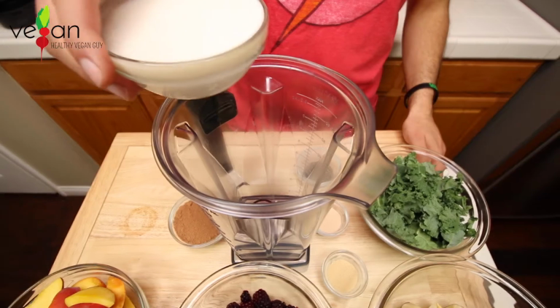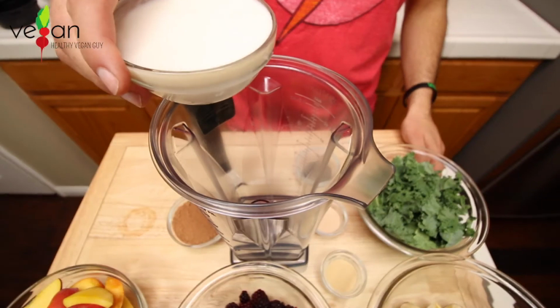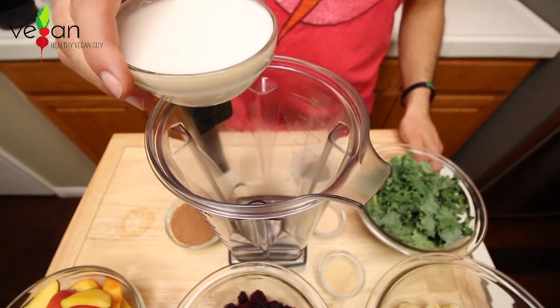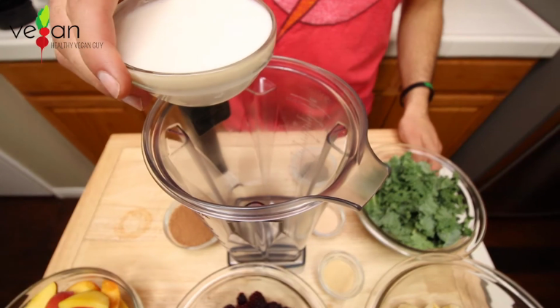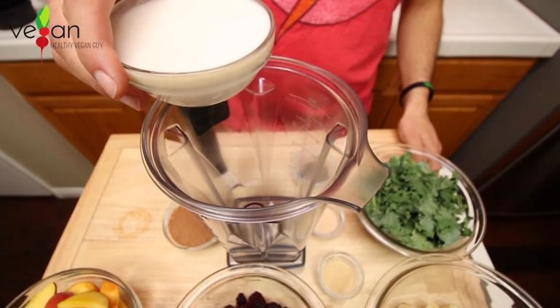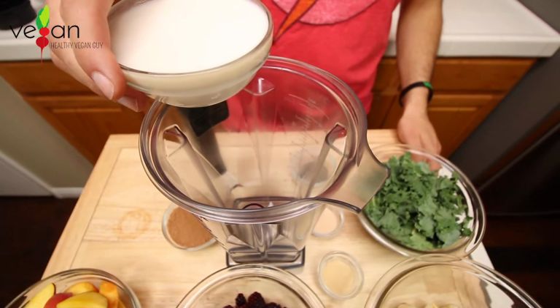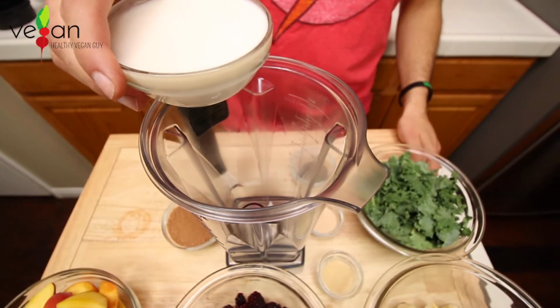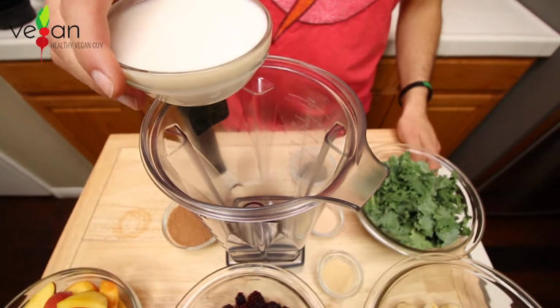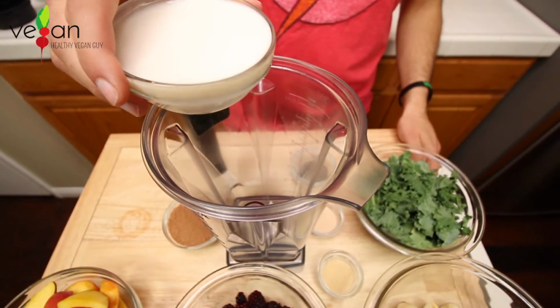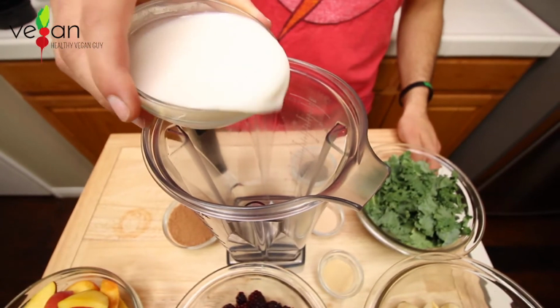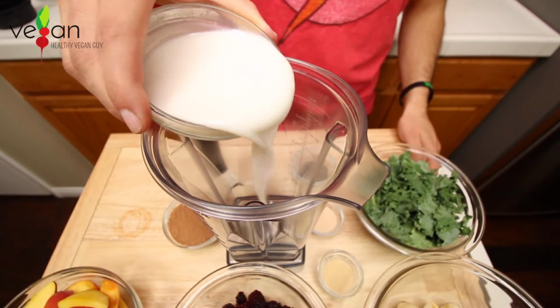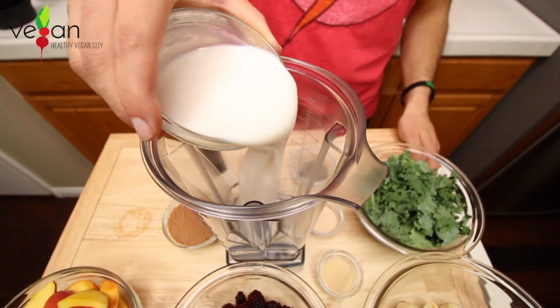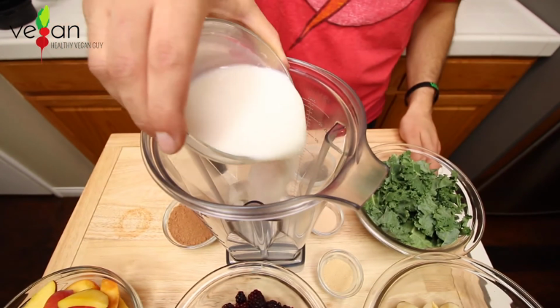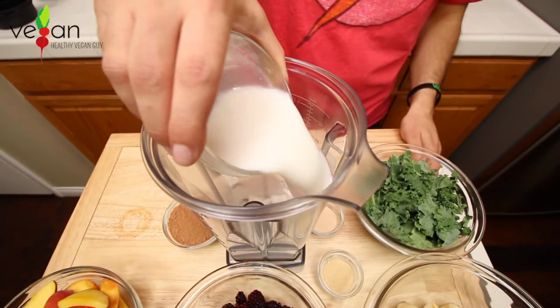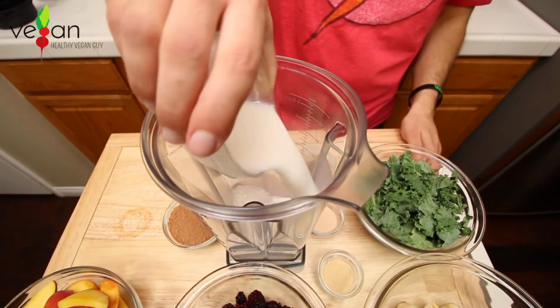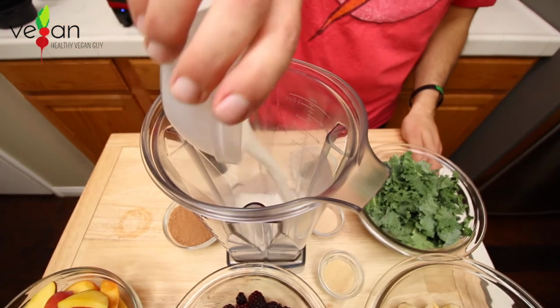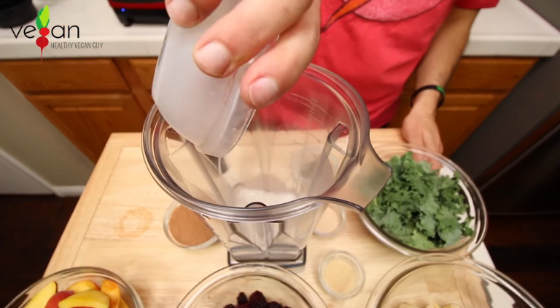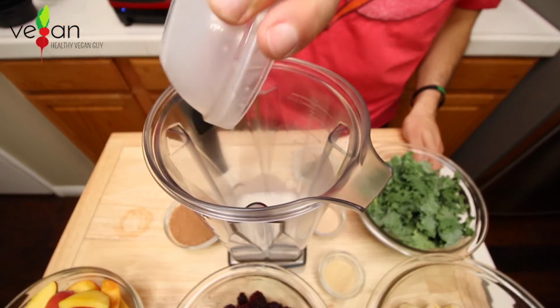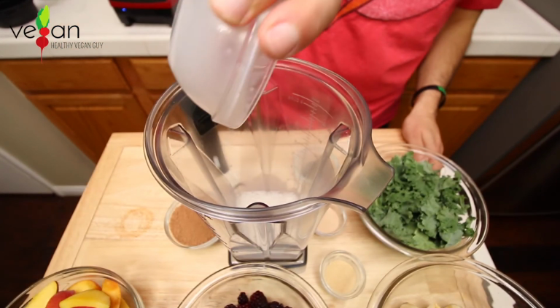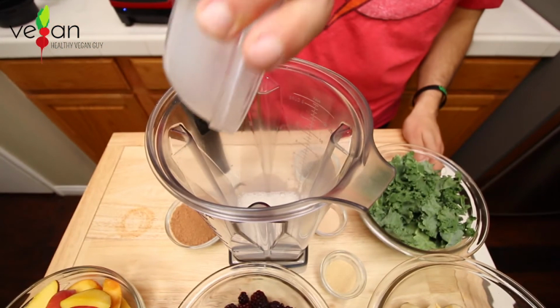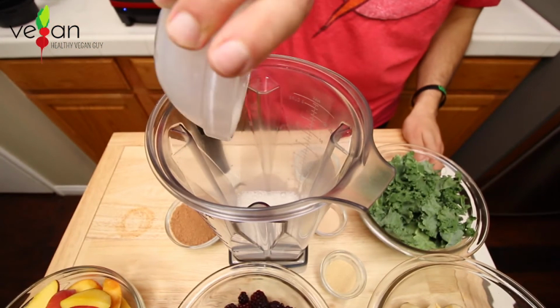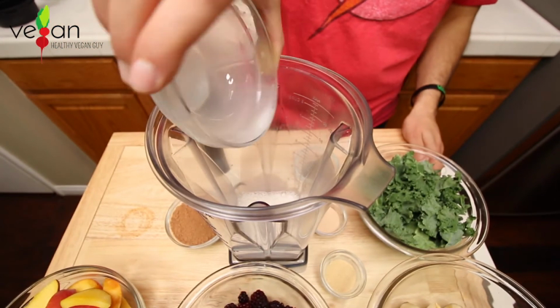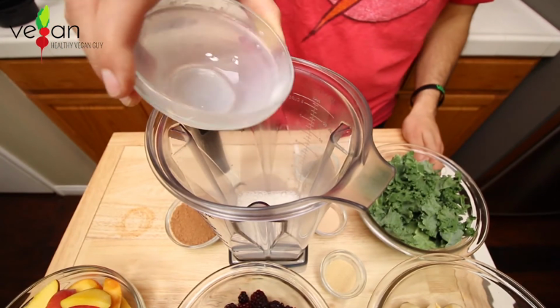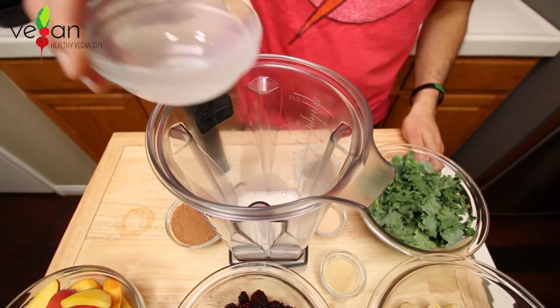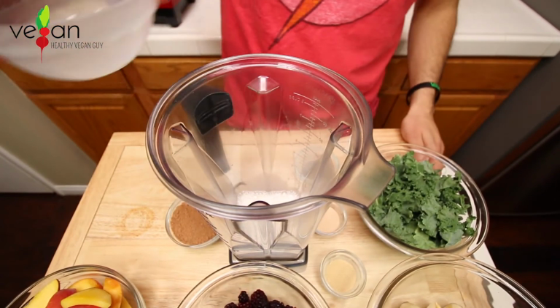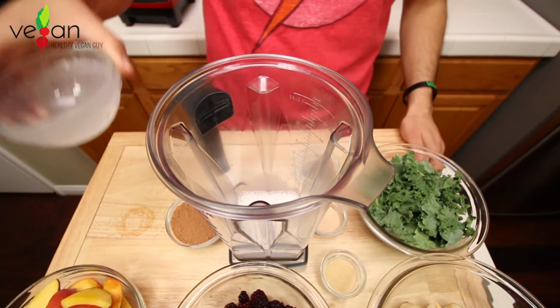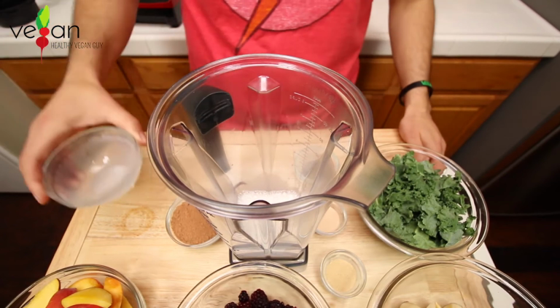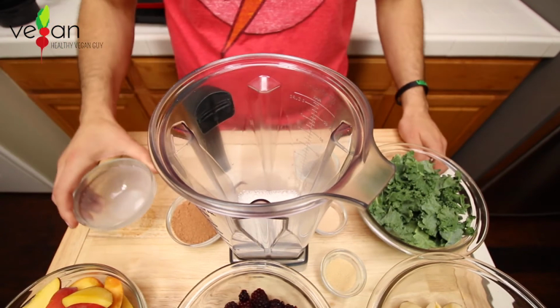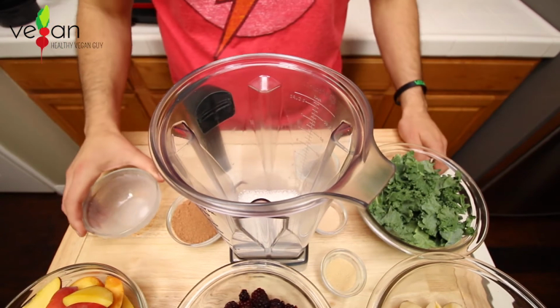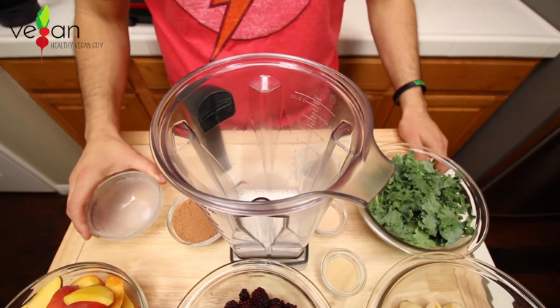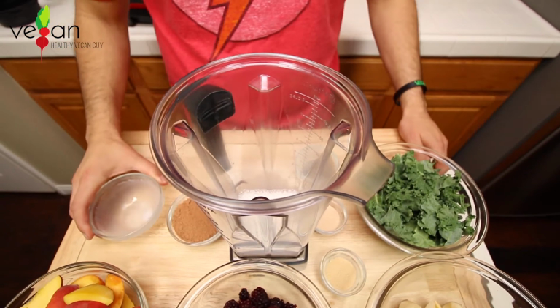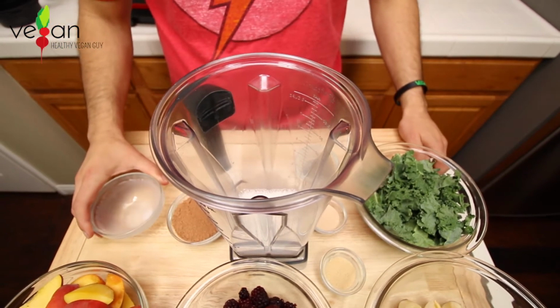The first ingredient is one cup of almond milk — a great non-dairy alternative that's full of protein and calcium.